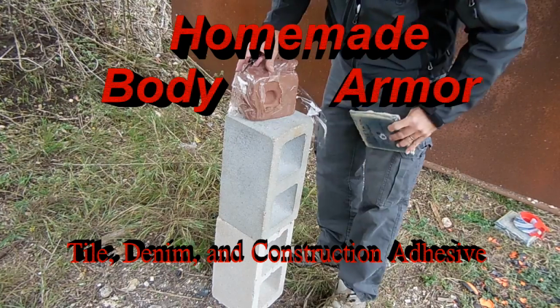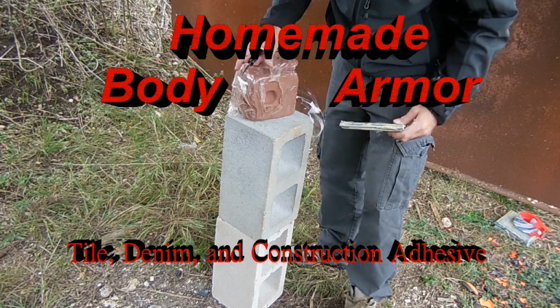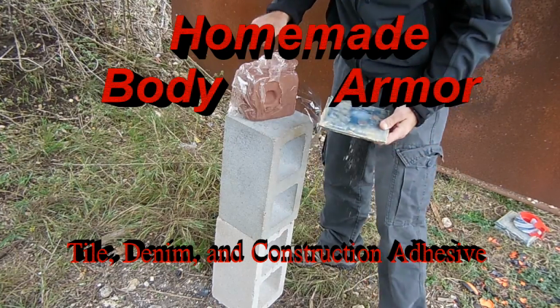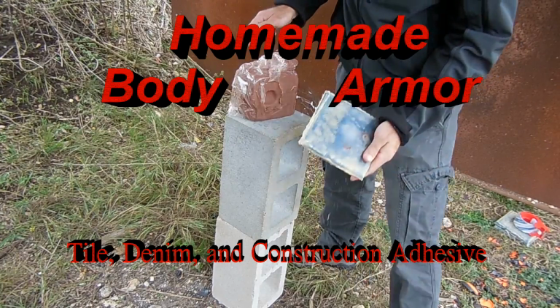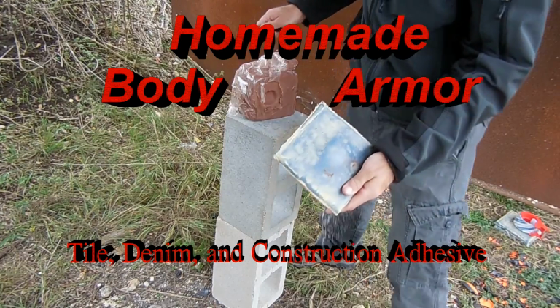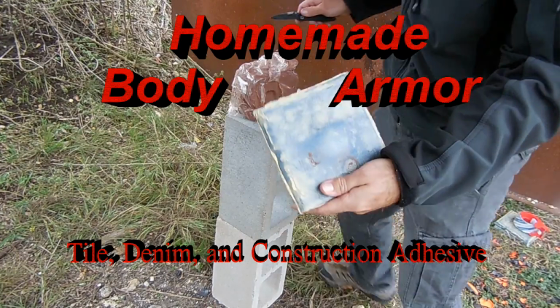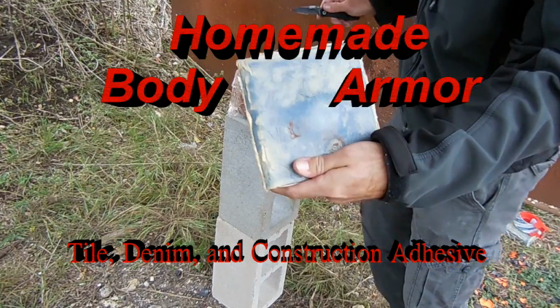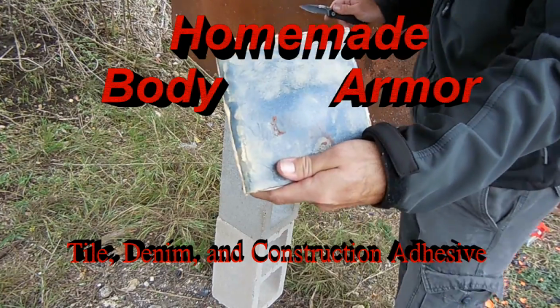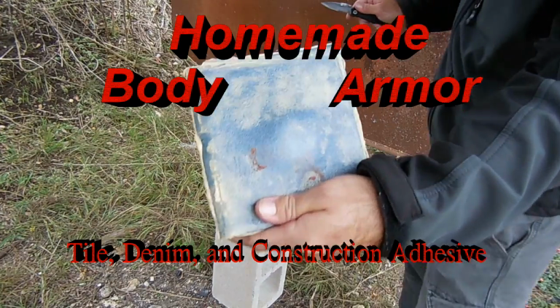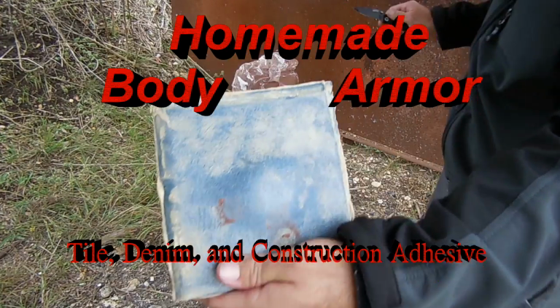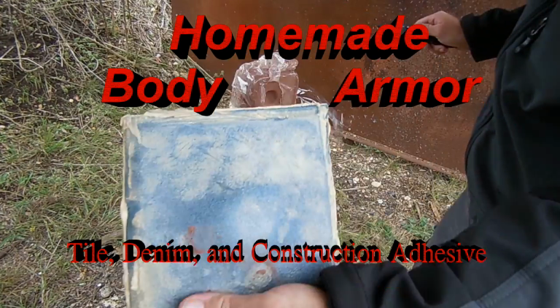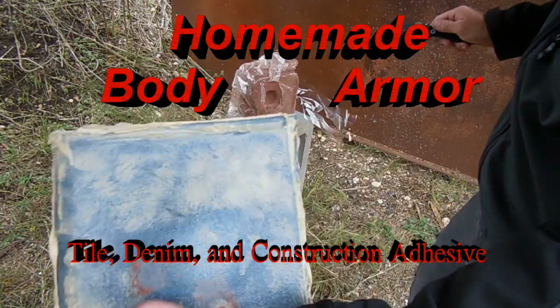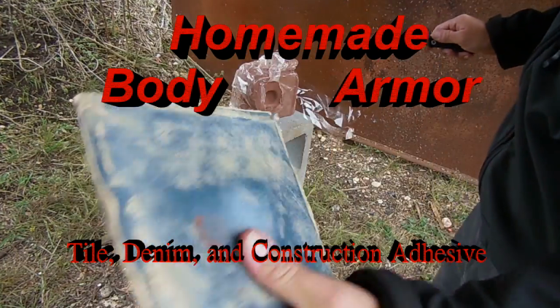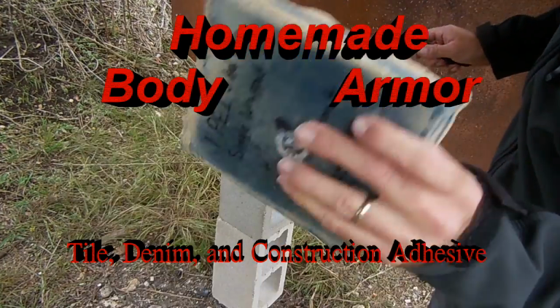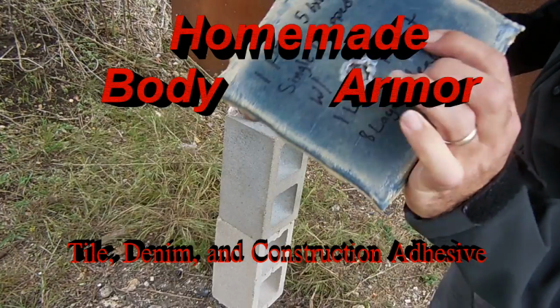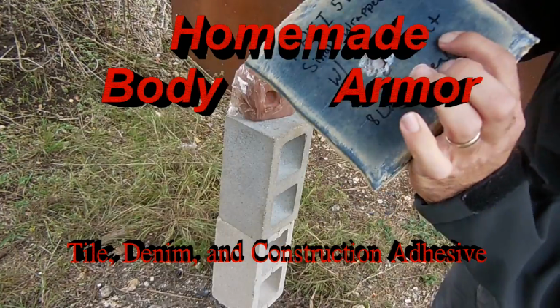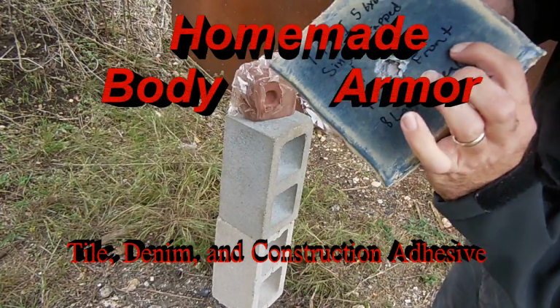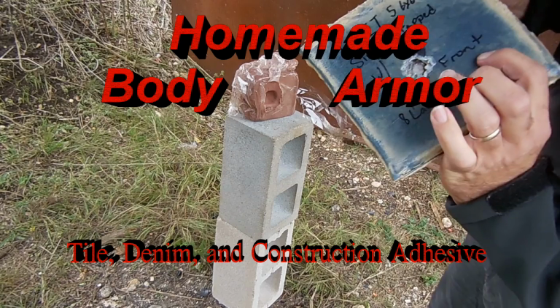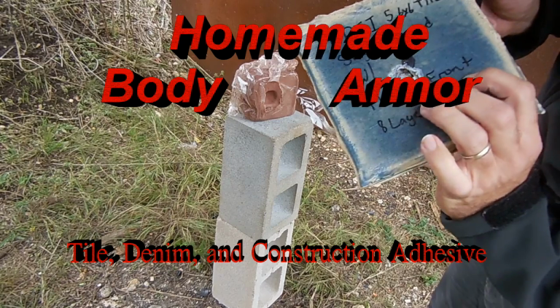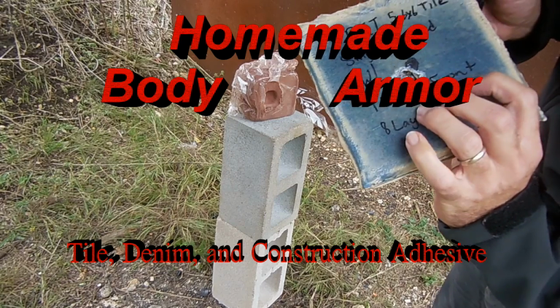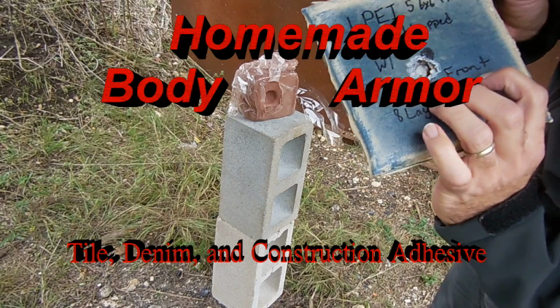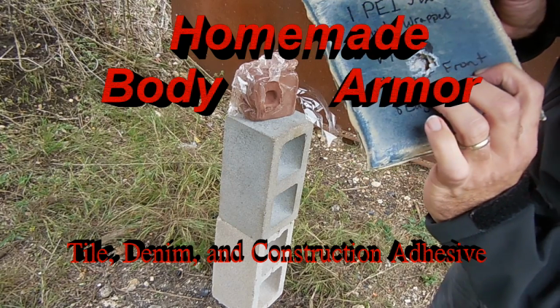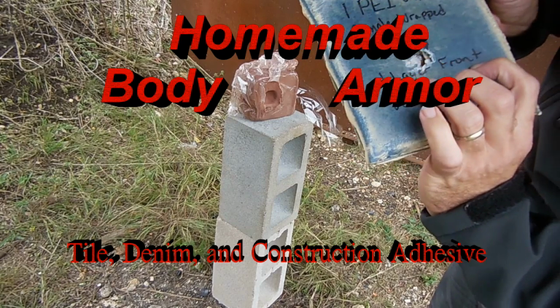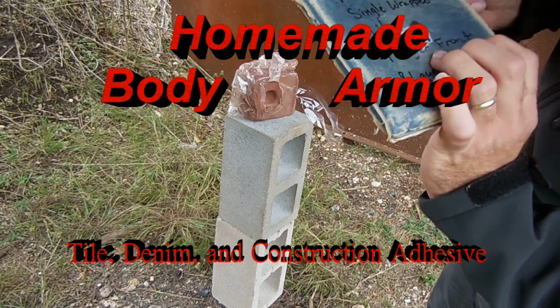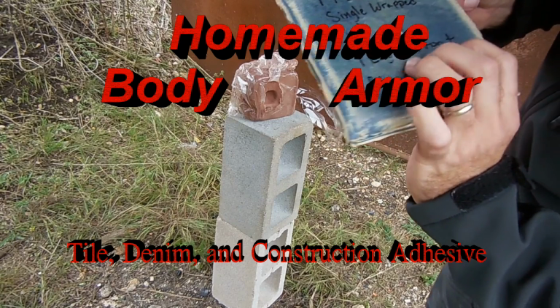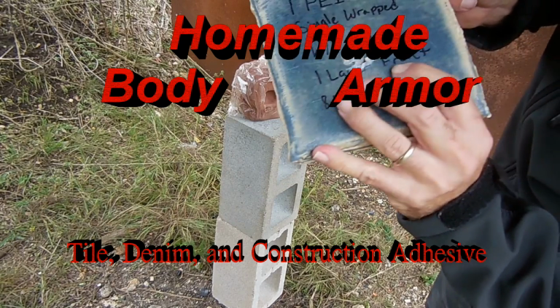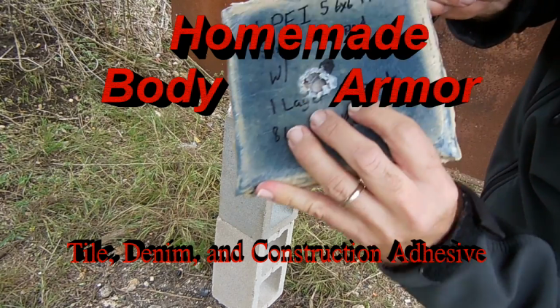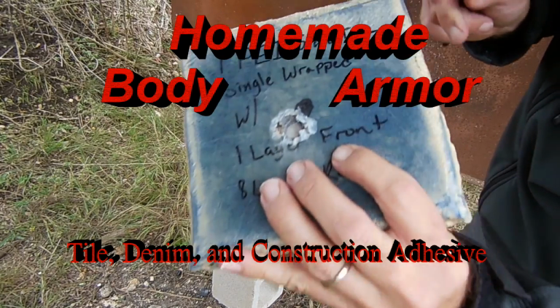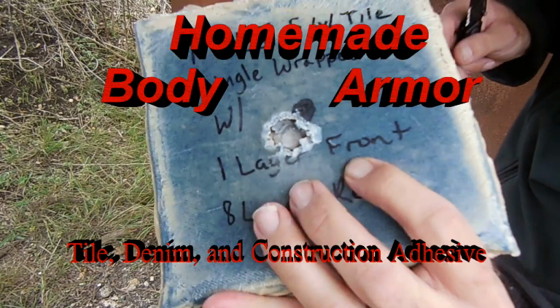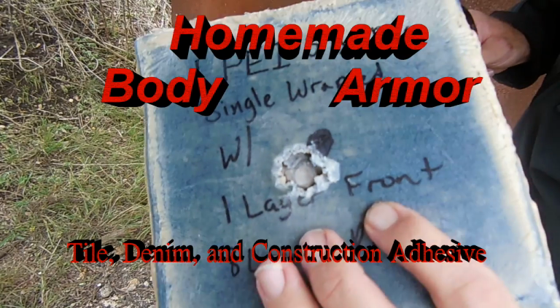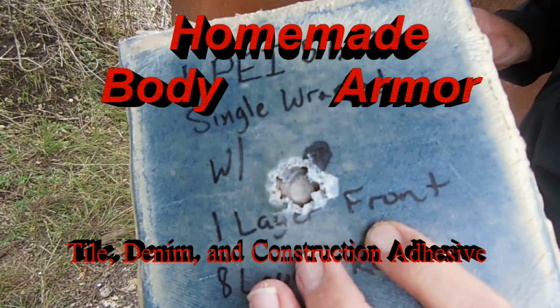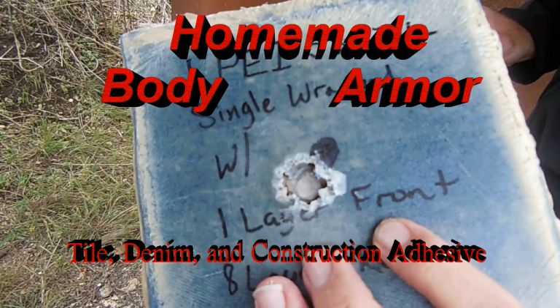Once again, nothing there — all the spalt kind of caught there. You can see definitely the lead core.